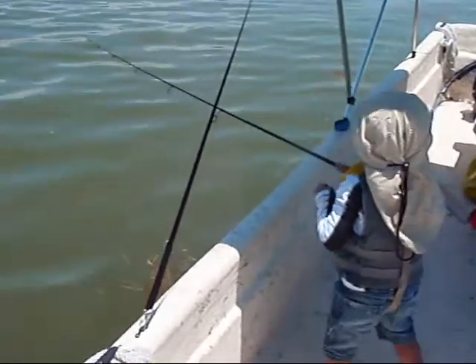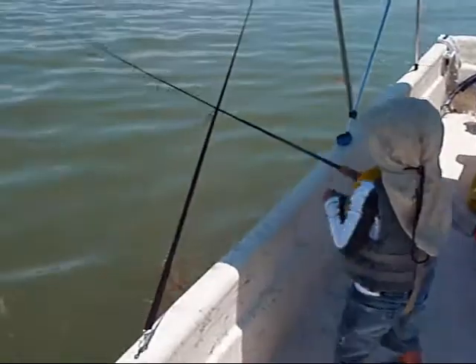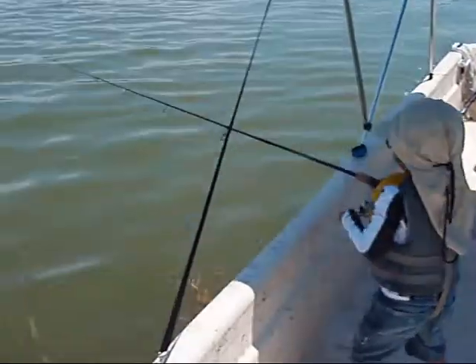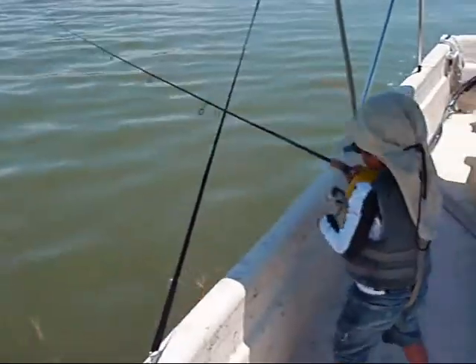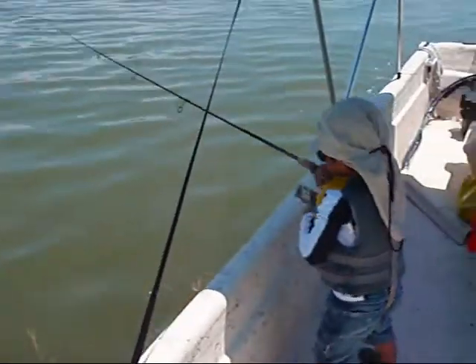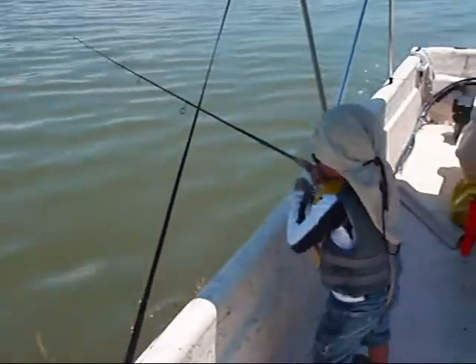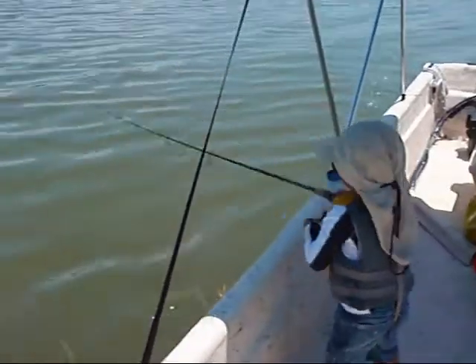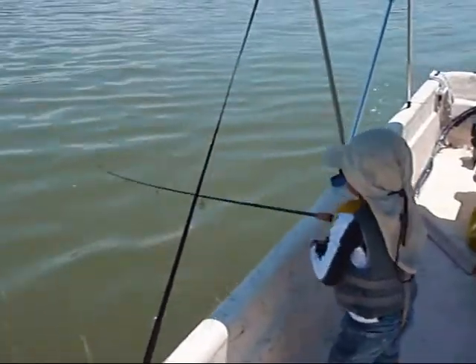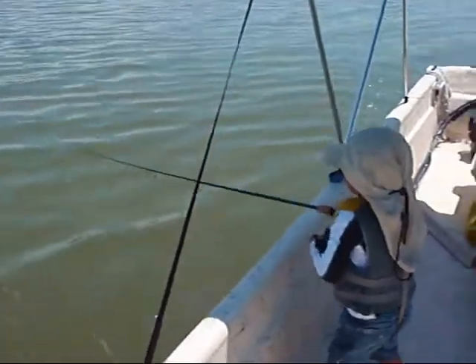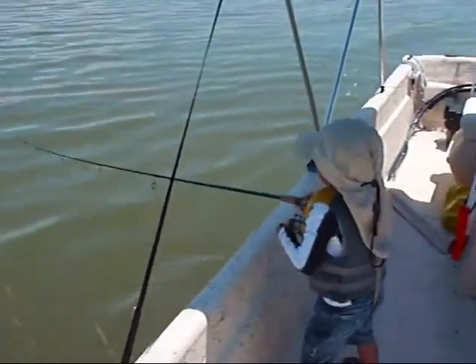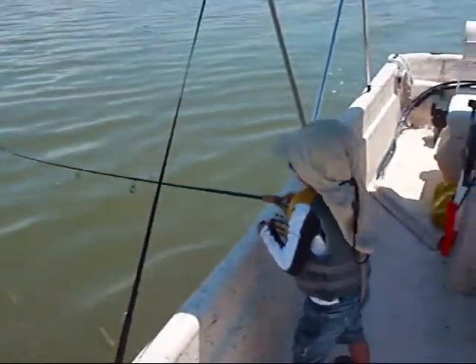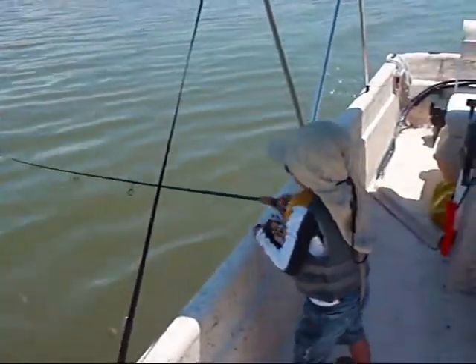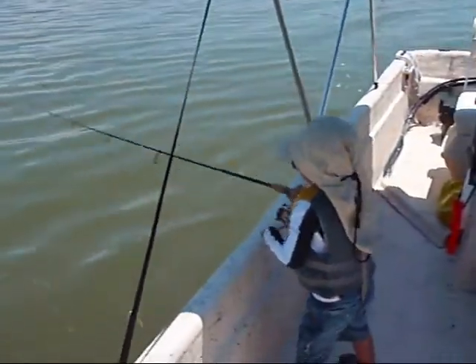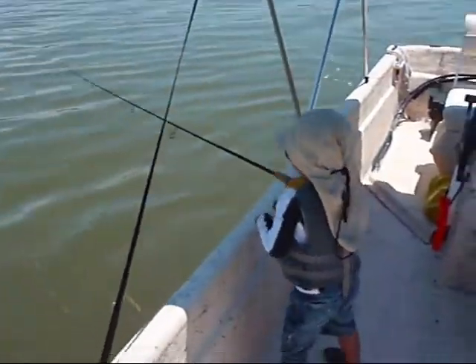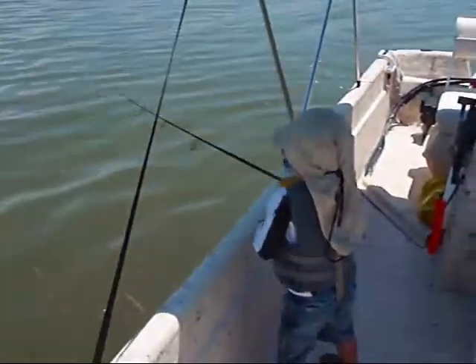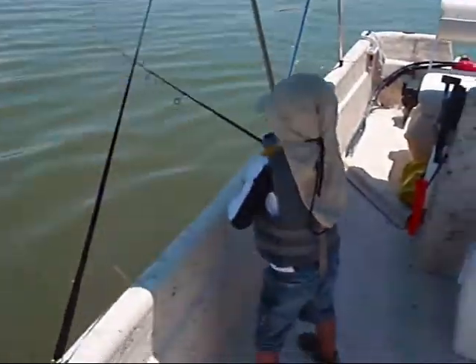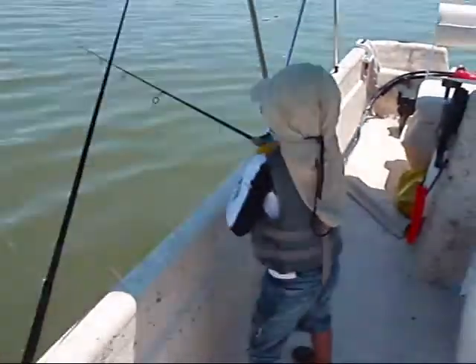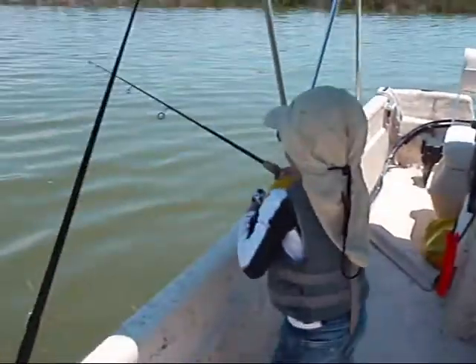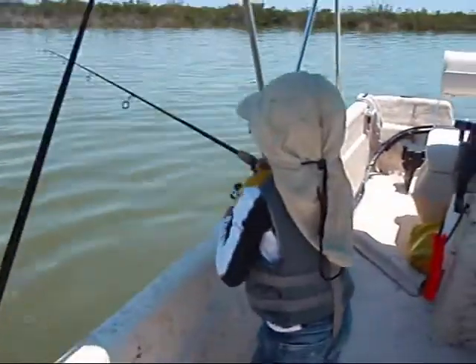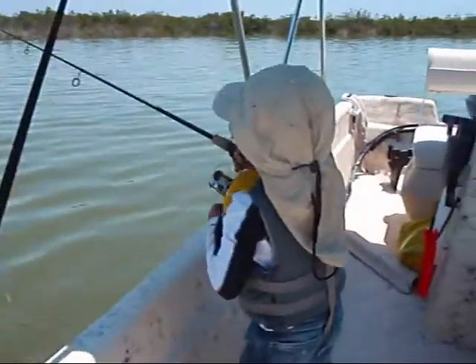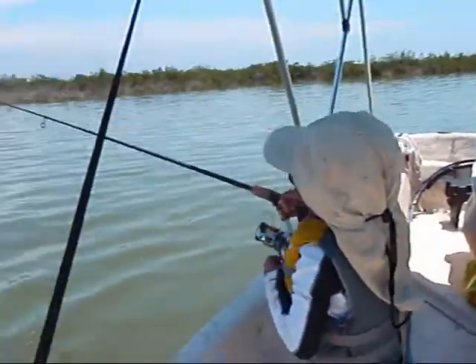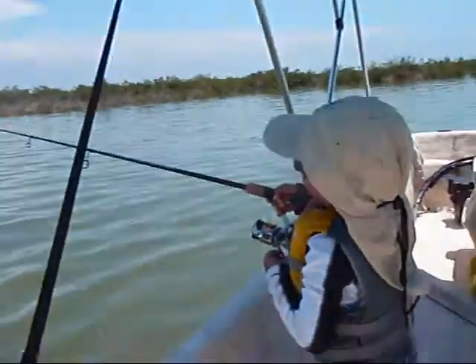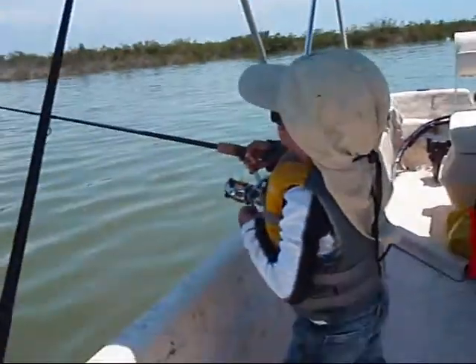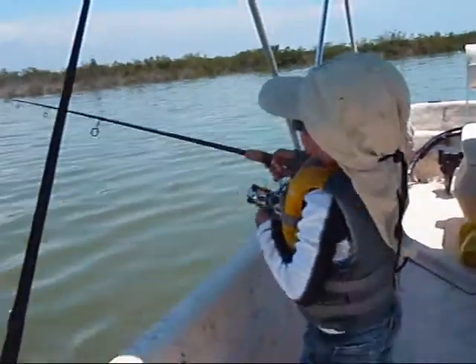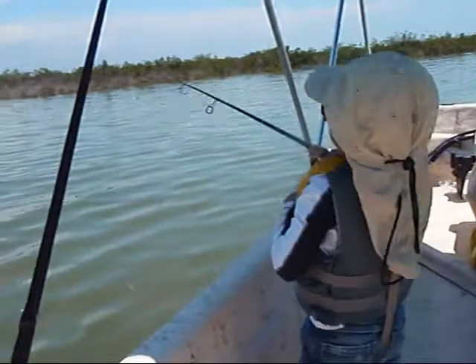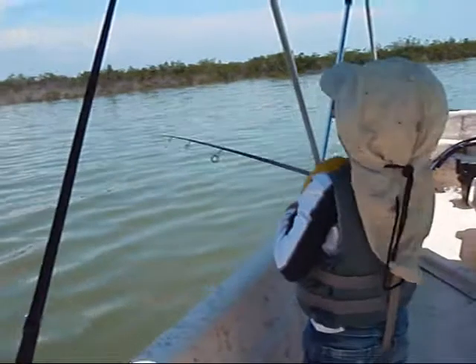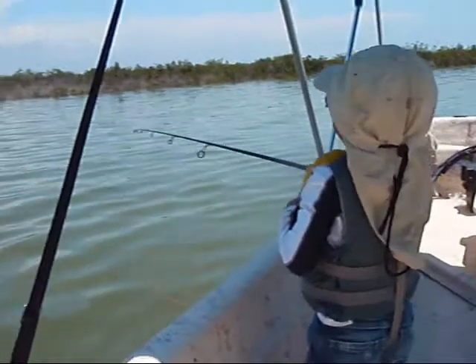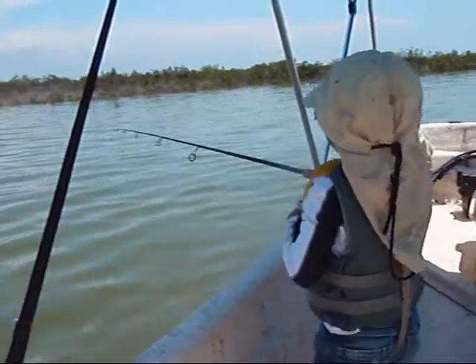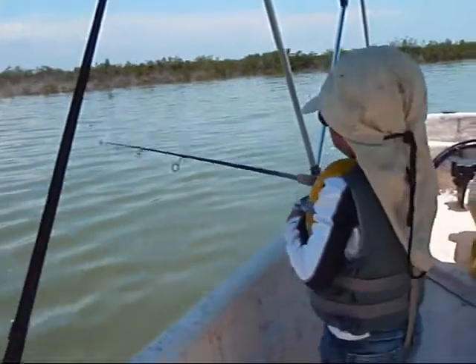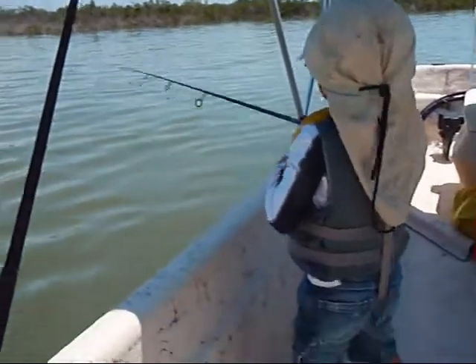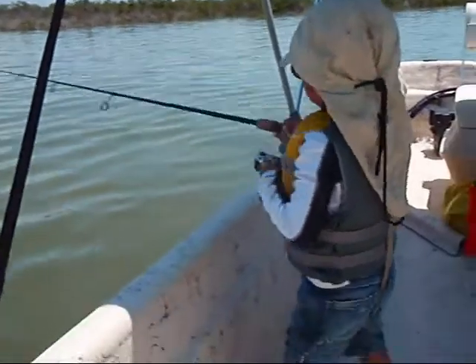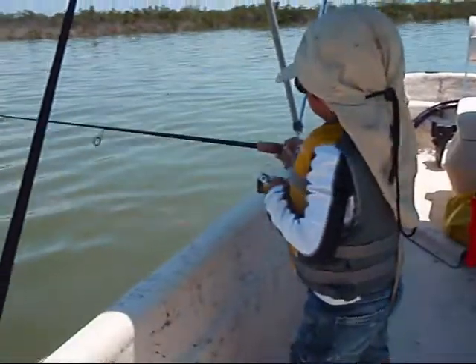Okay, reel it up. Now reel, reel, reel. Now pull up. That's a big one, buddy.